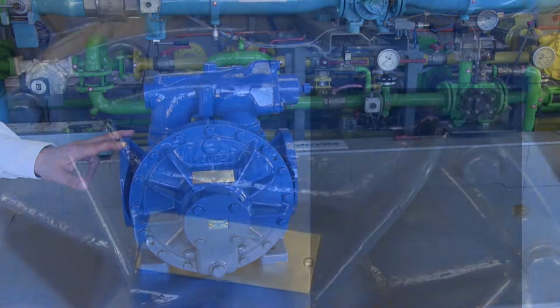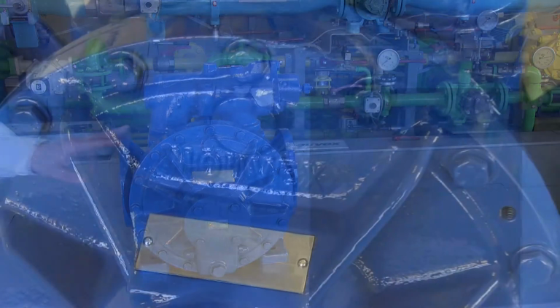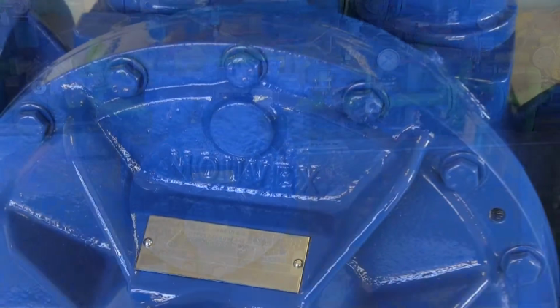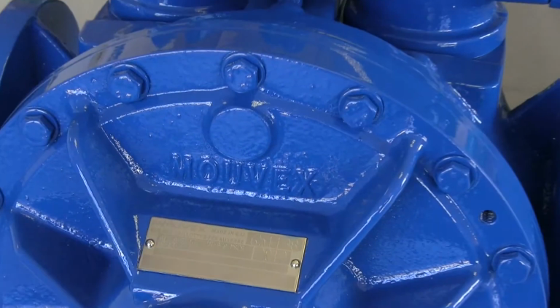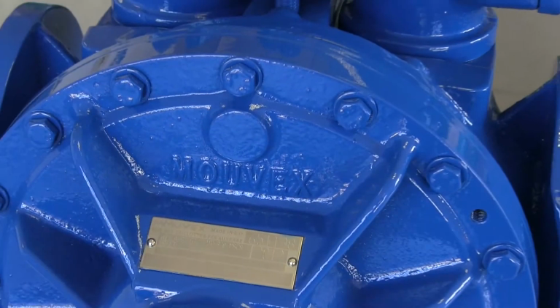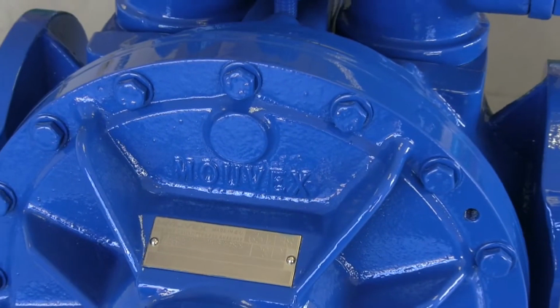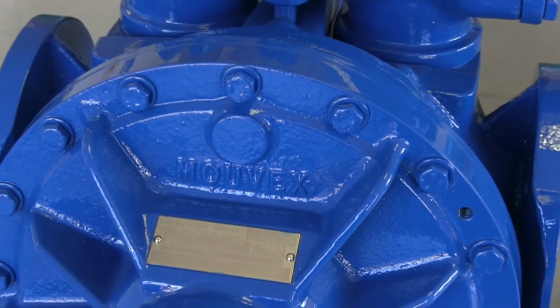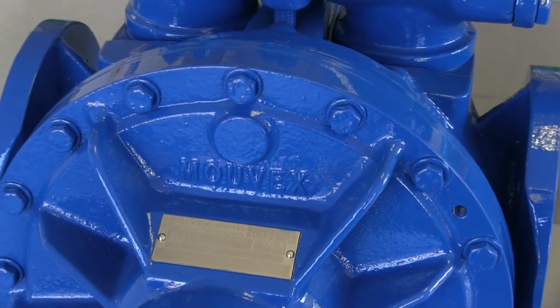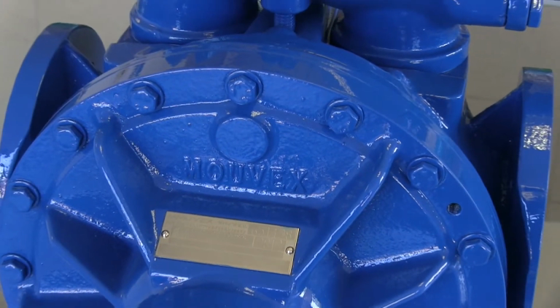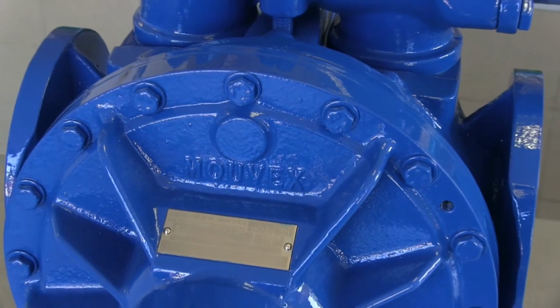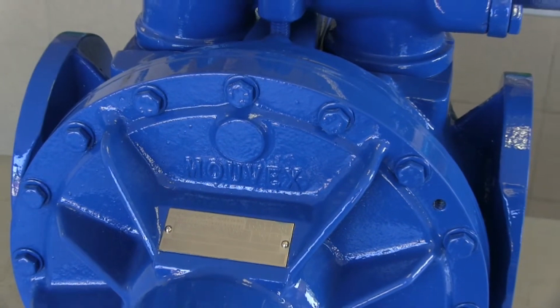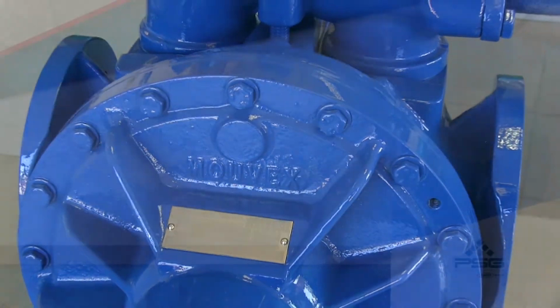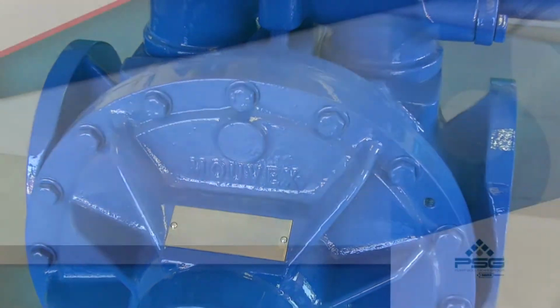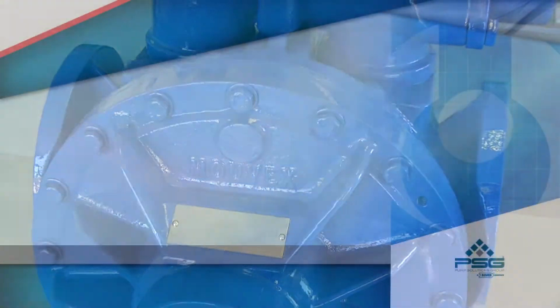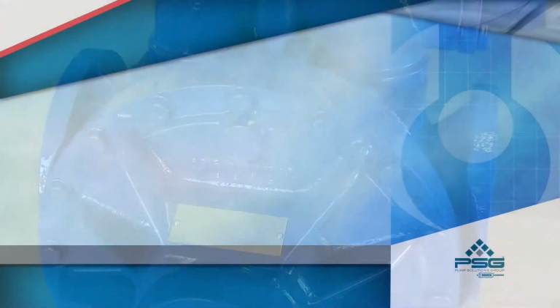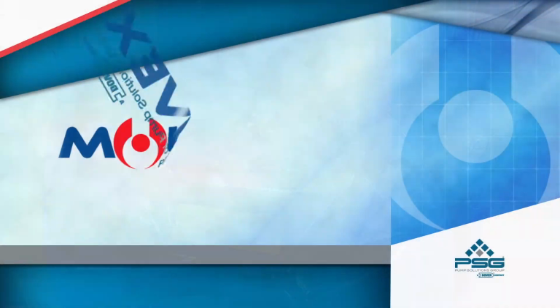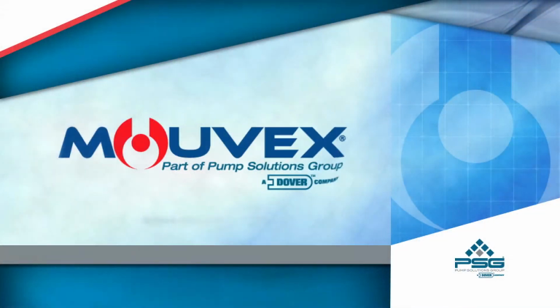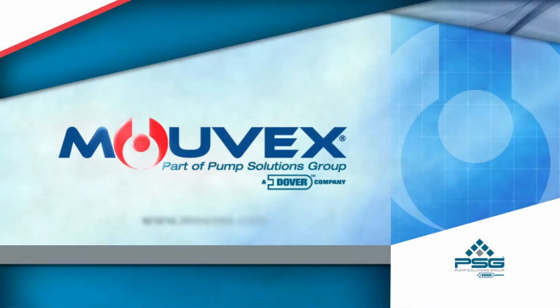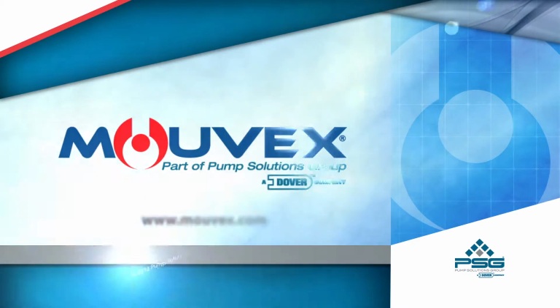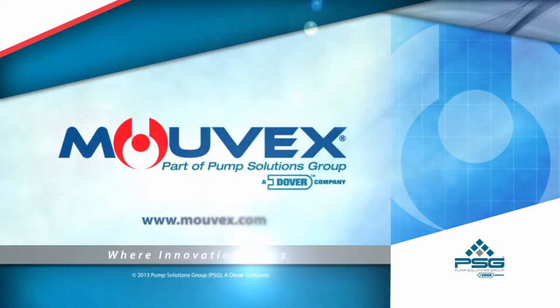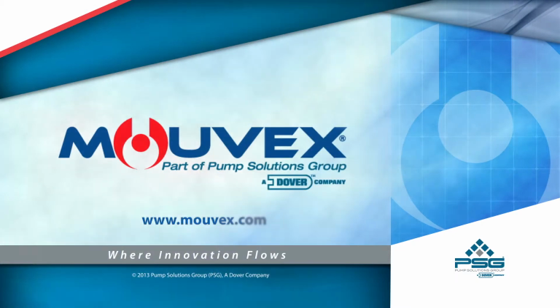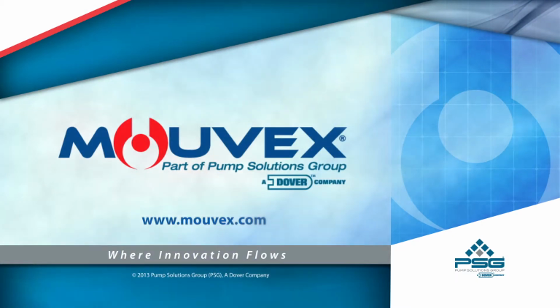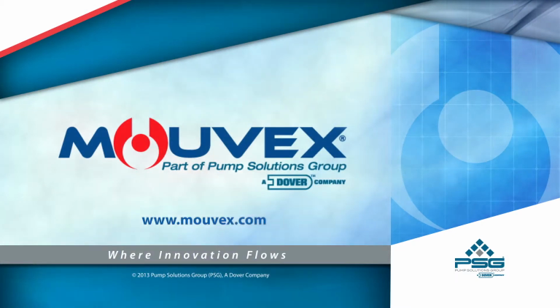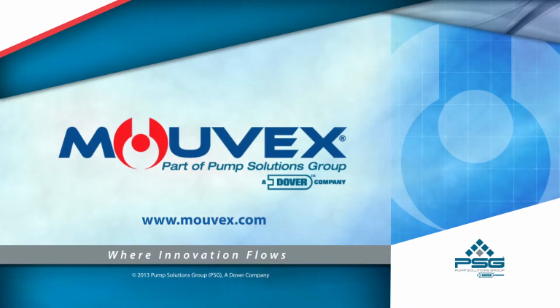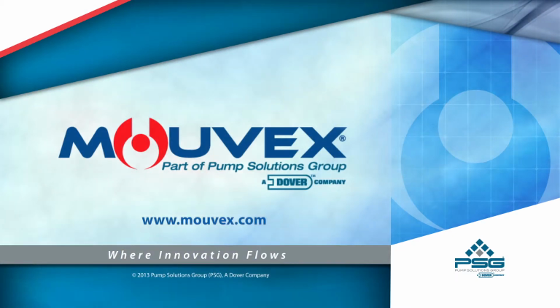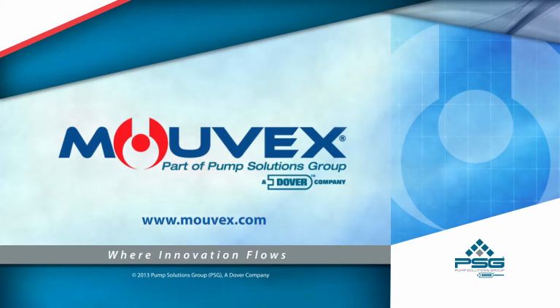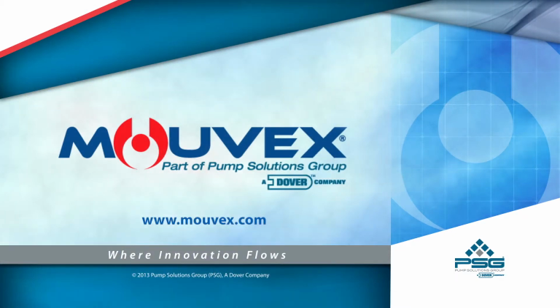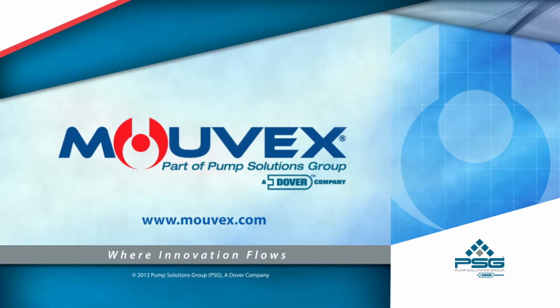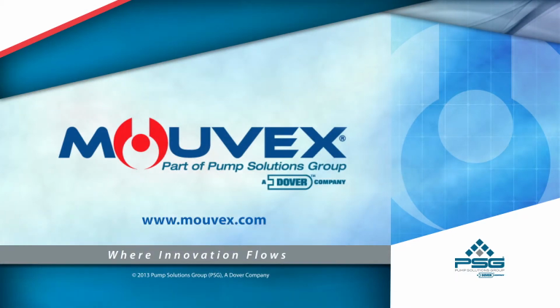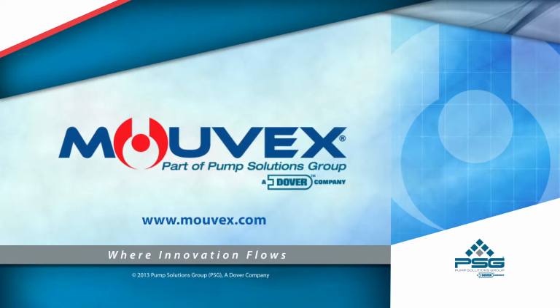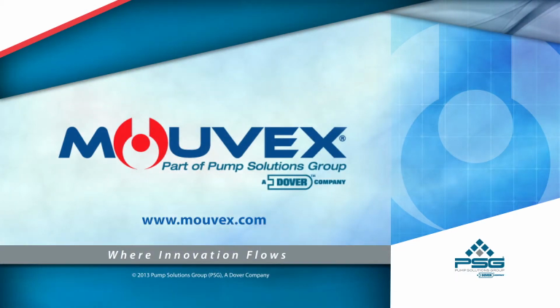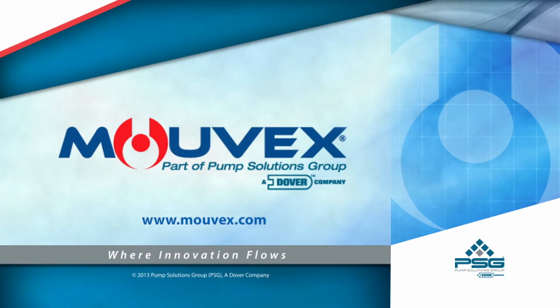For more information on this pump, you may visit our website movex.com or contact your local Movex distributor.